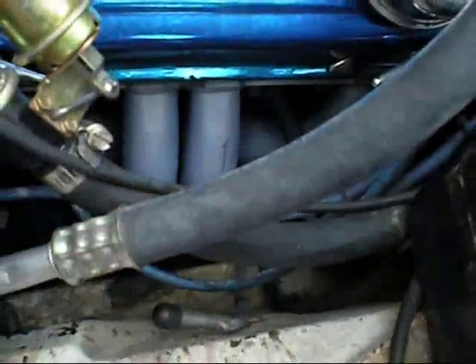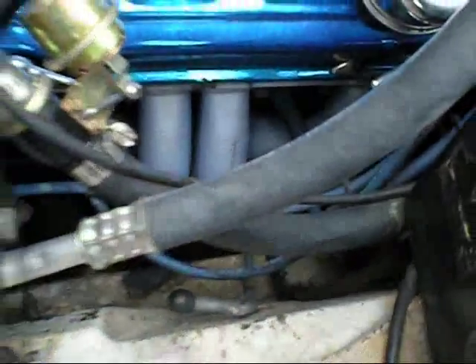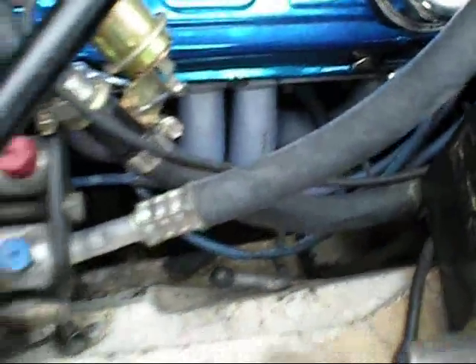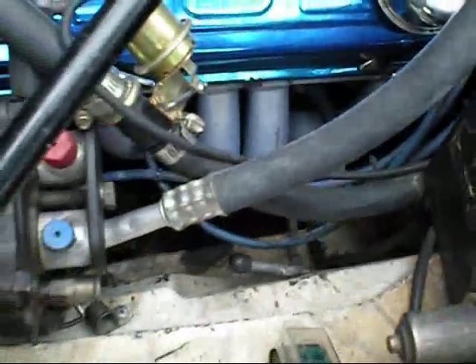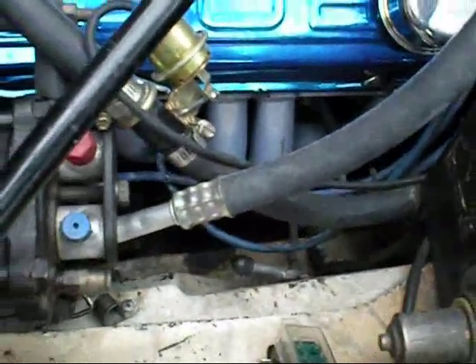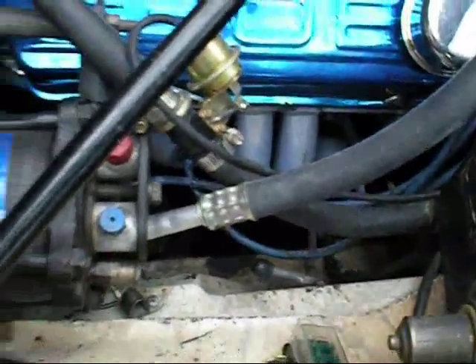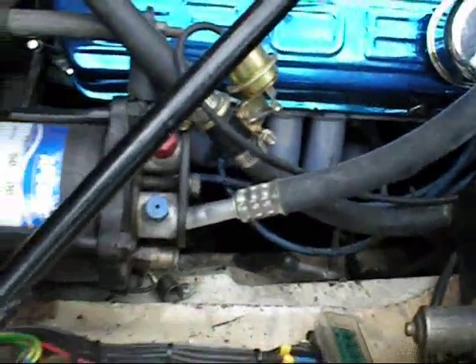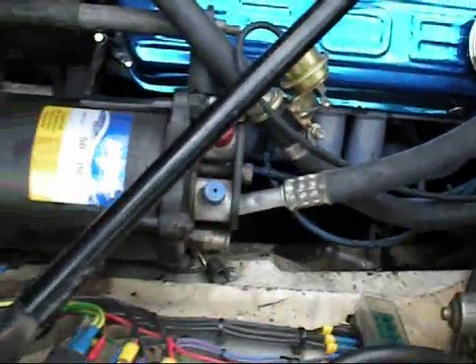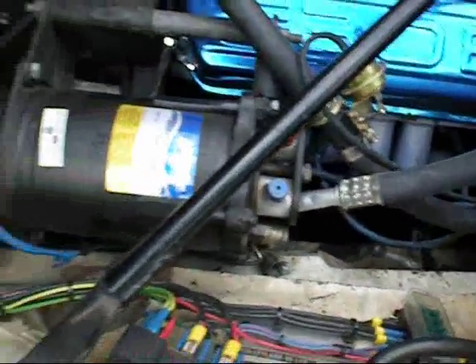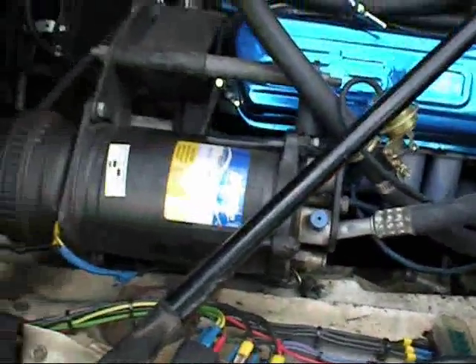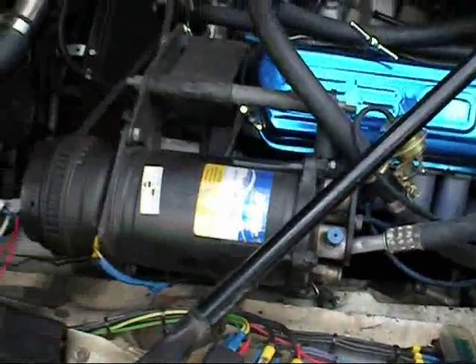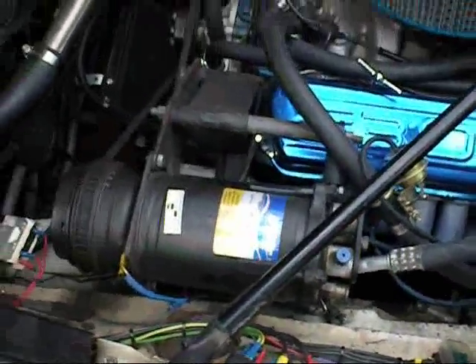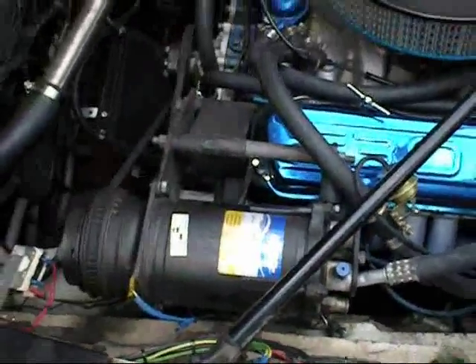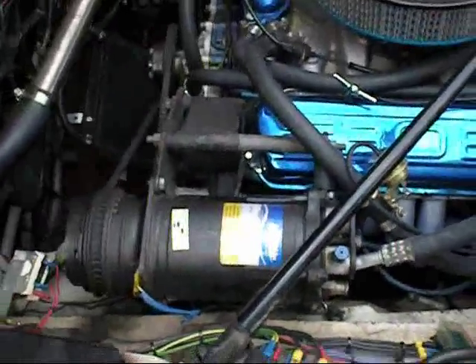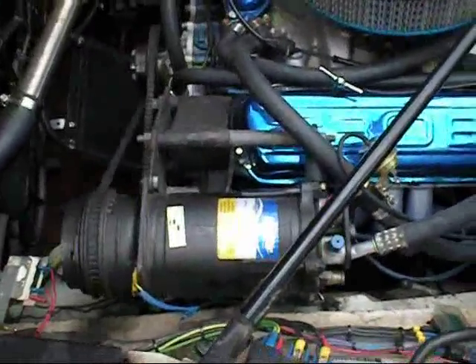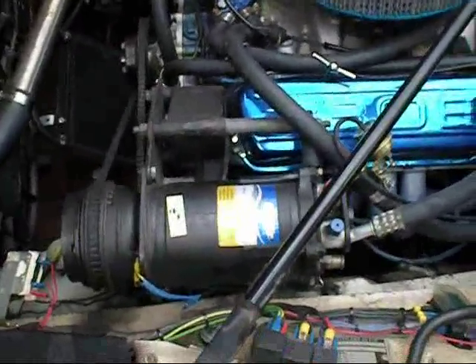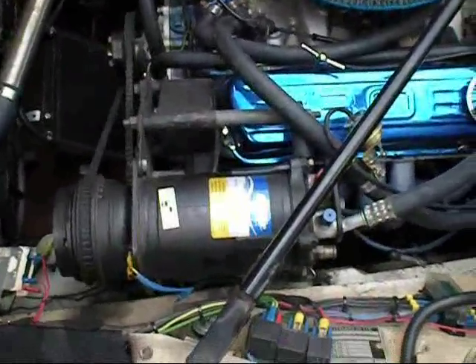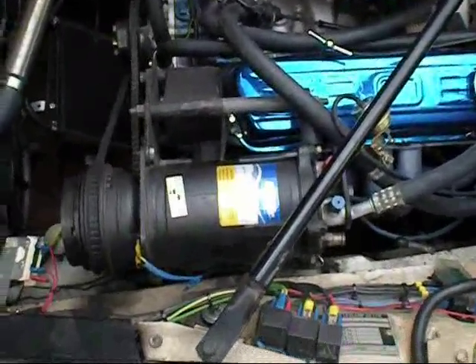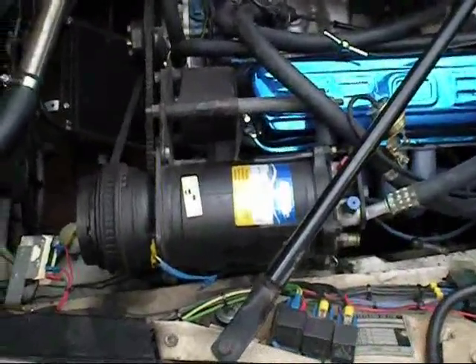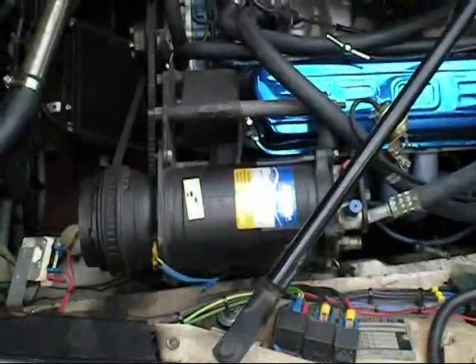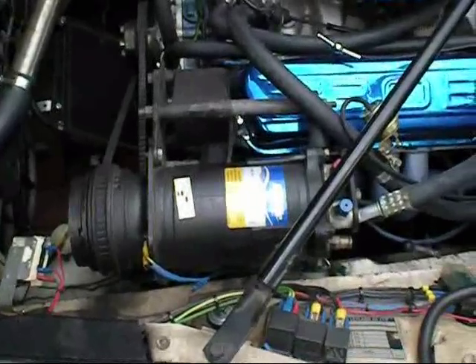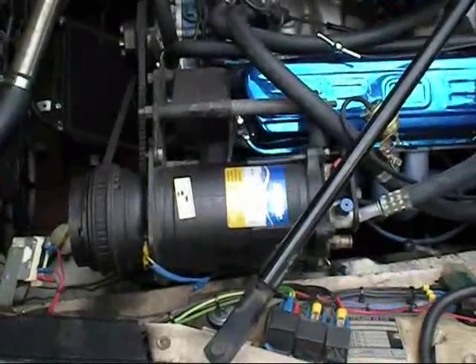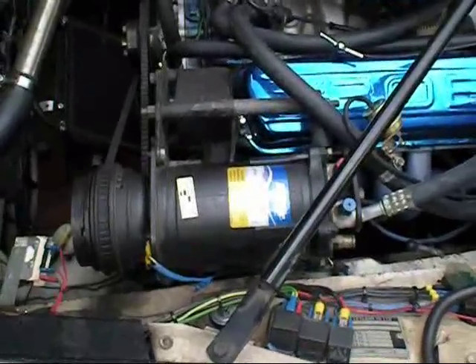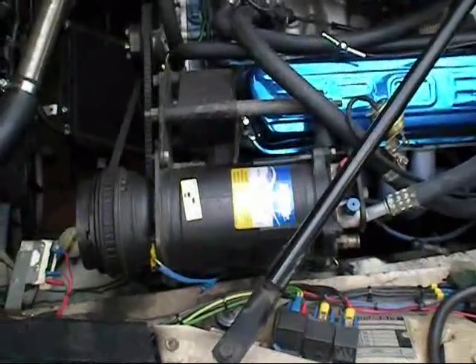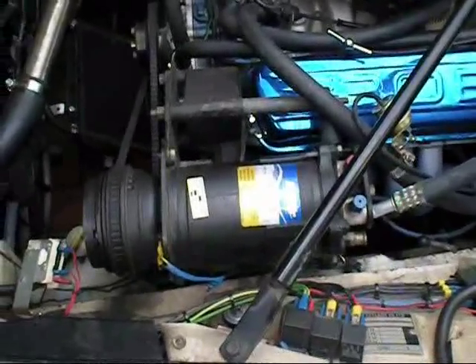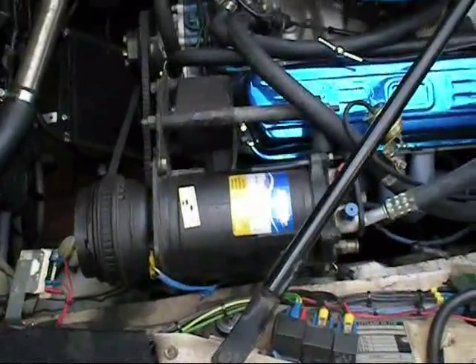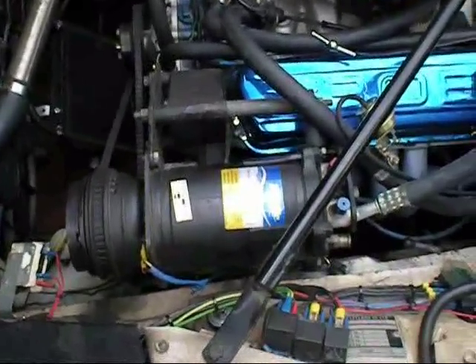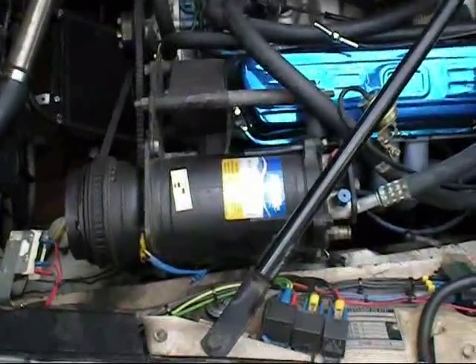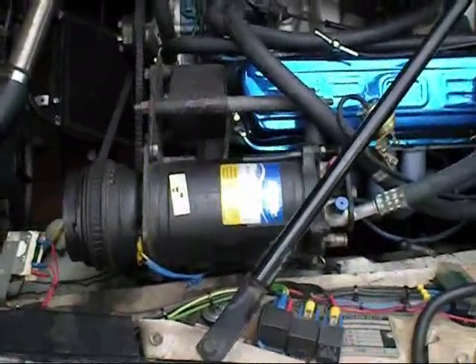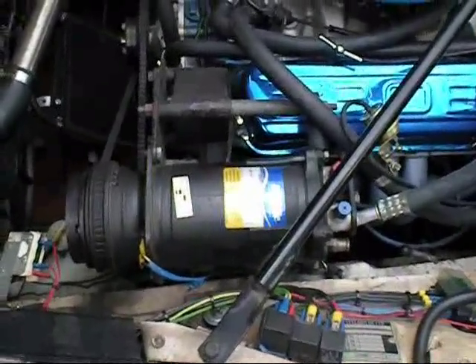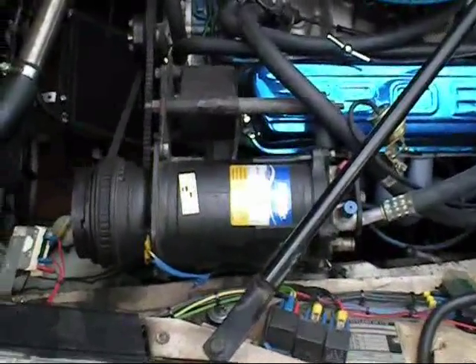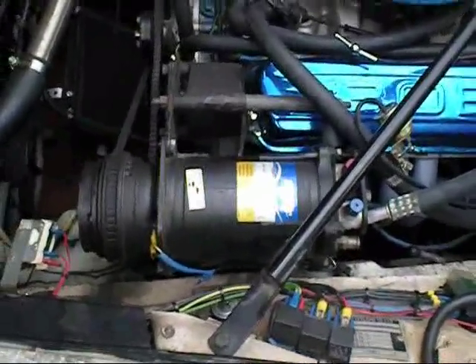It's best to get it fixed now before it gets hot, and generally it works out cheaper for you that way too.